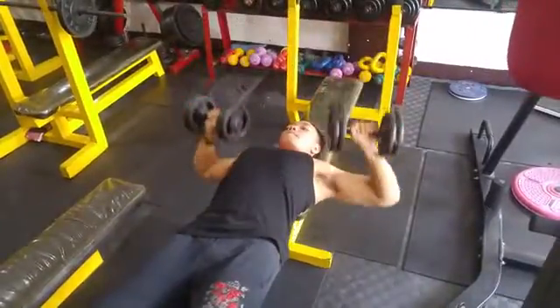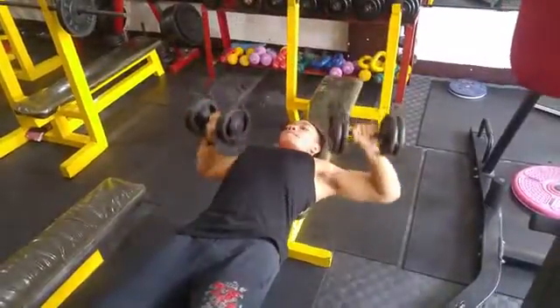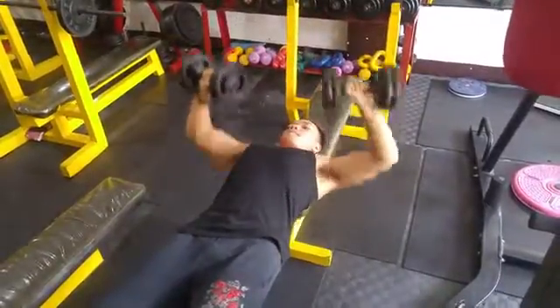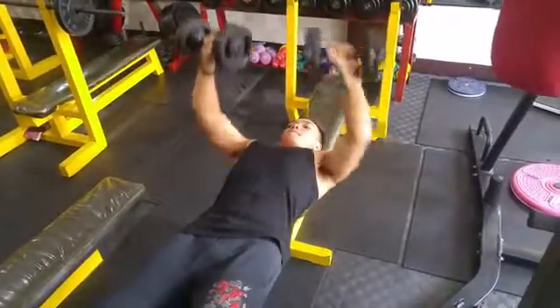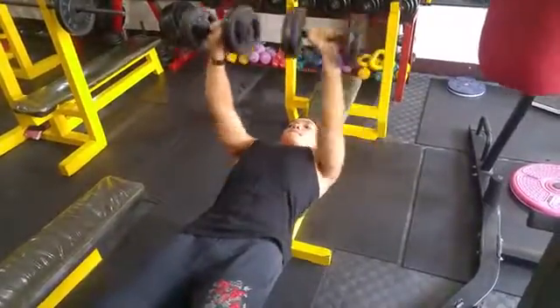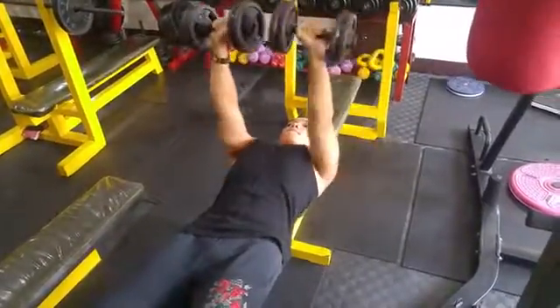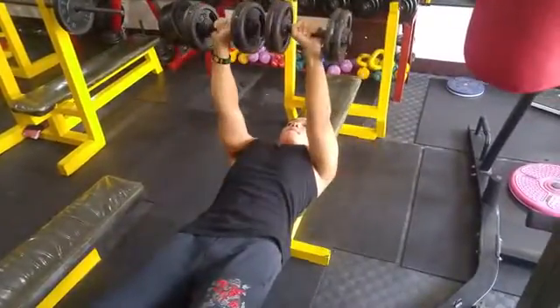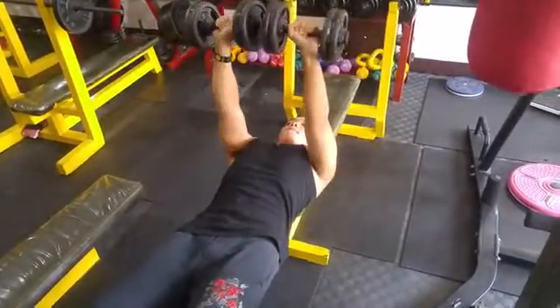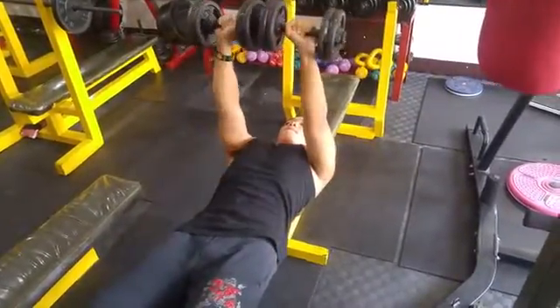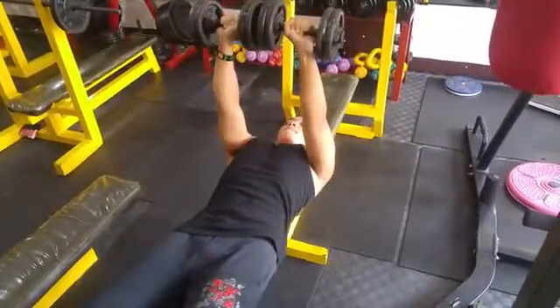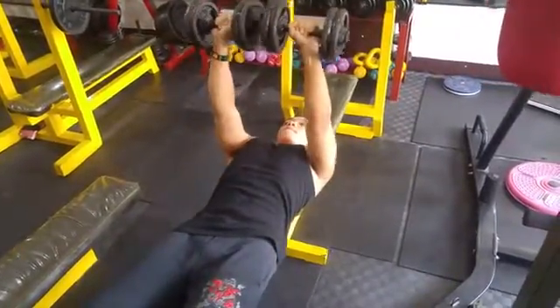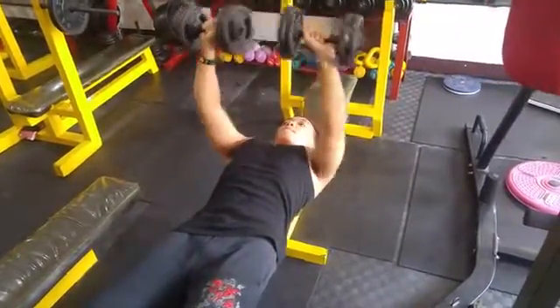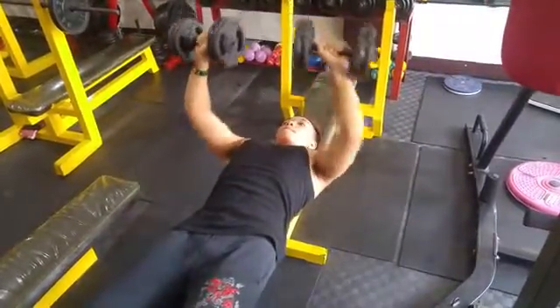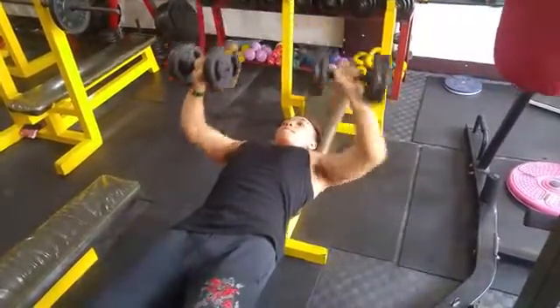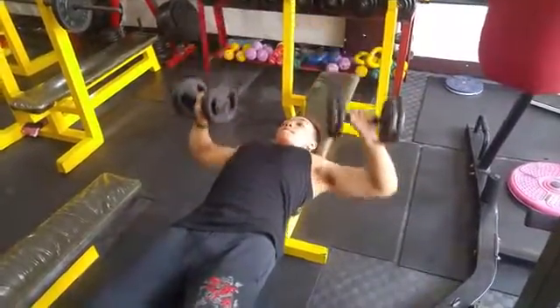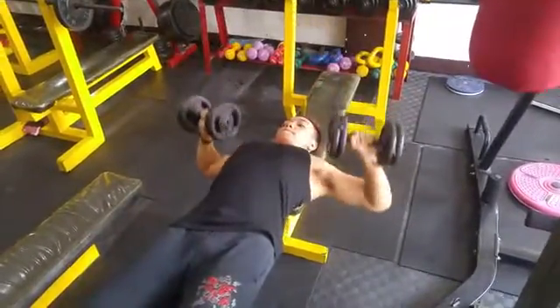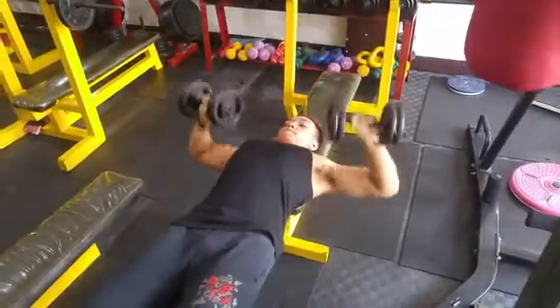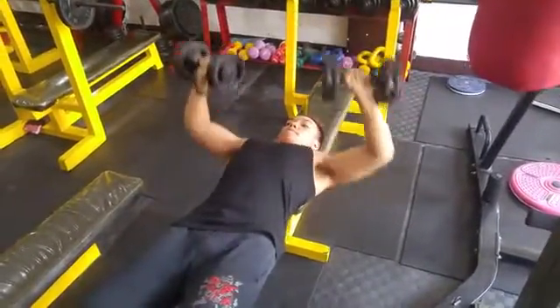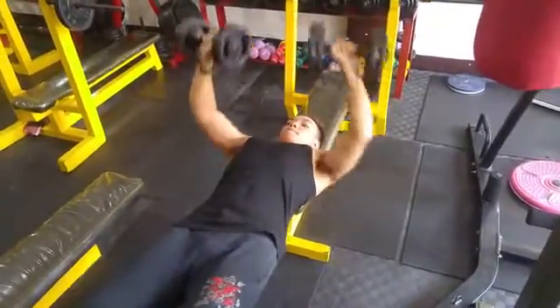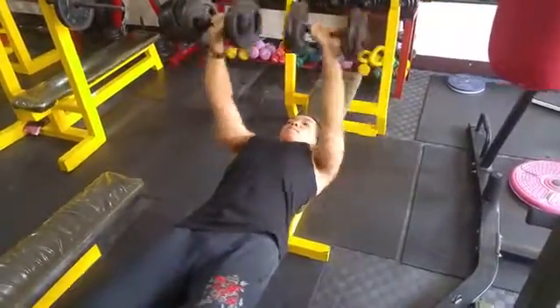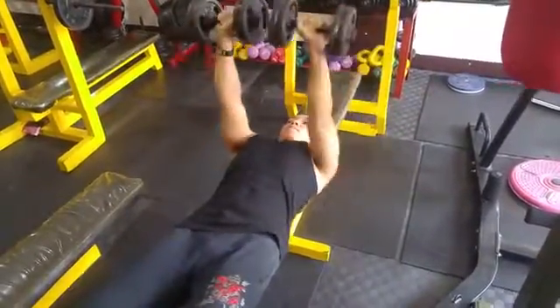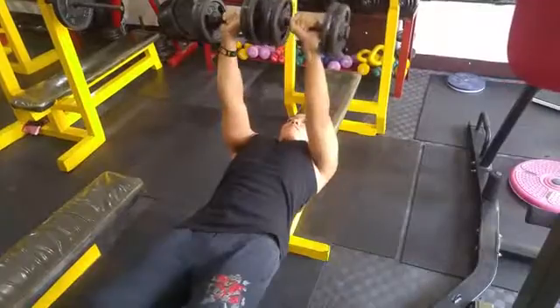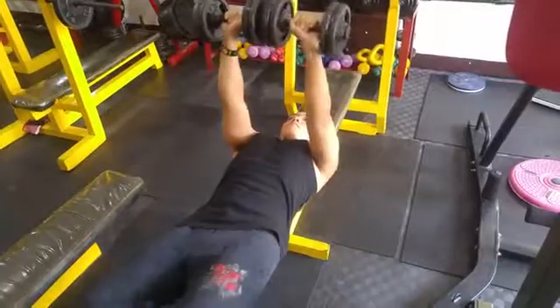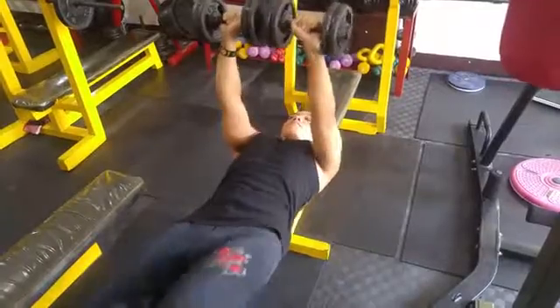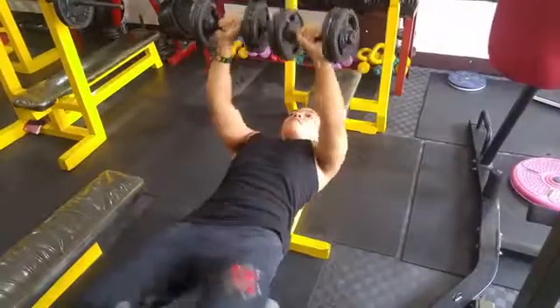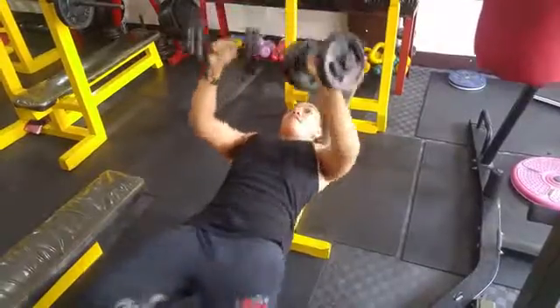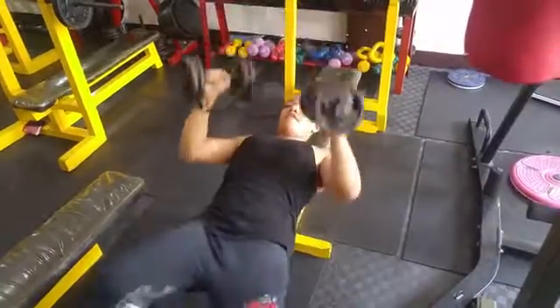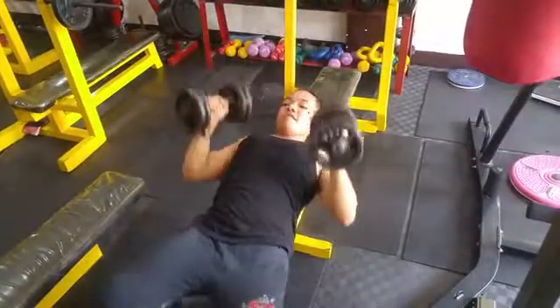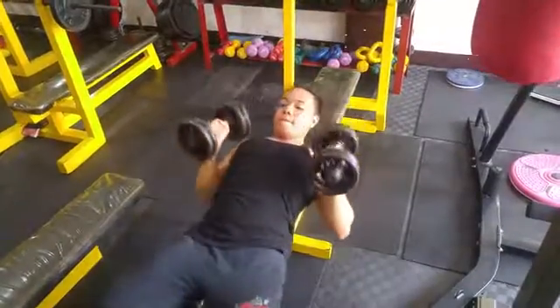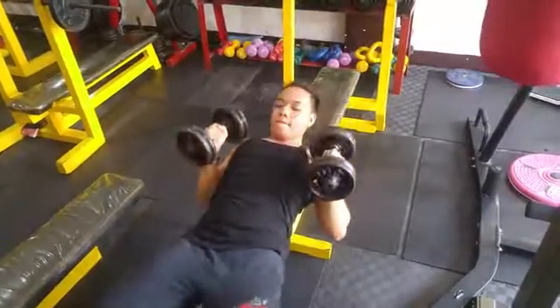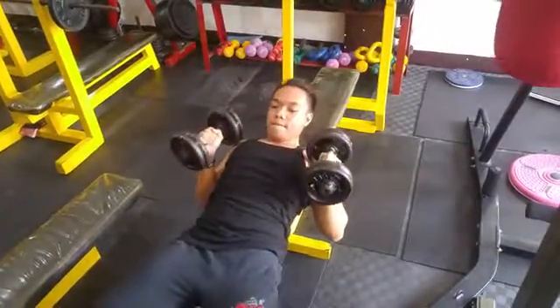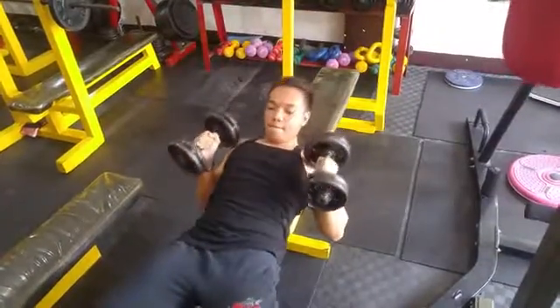With your palms facing each other, explosively extend them up. Lower the weight back to the starting position.